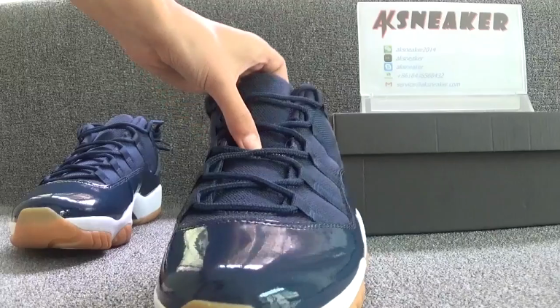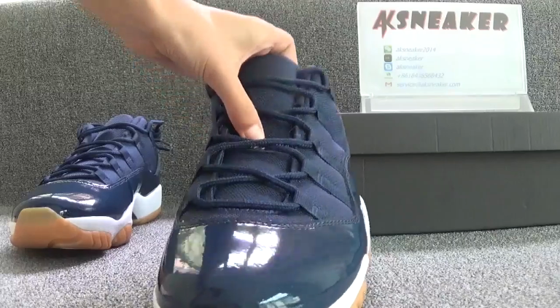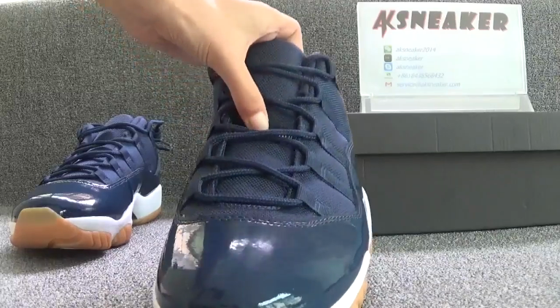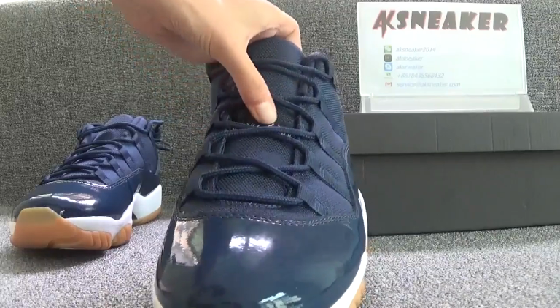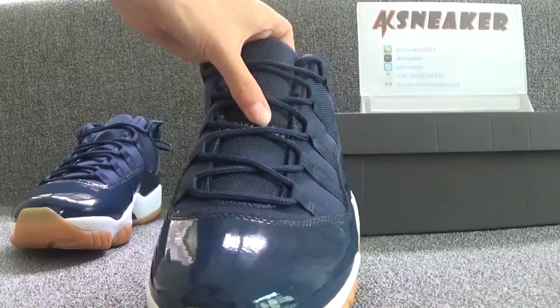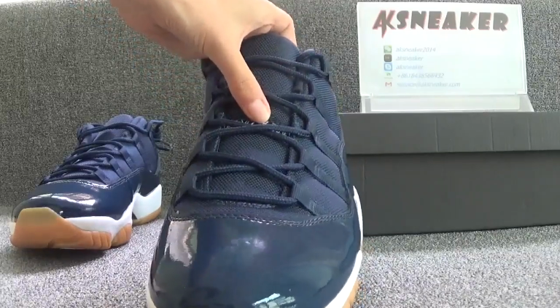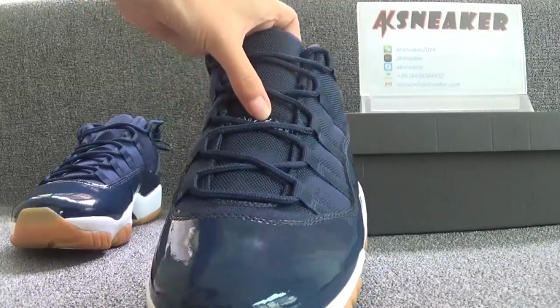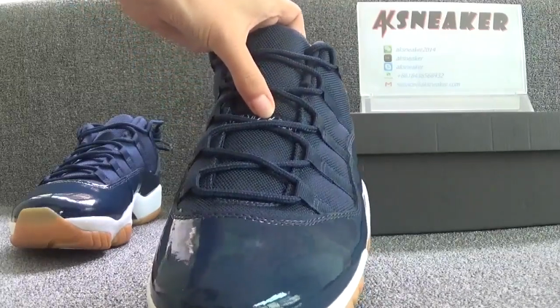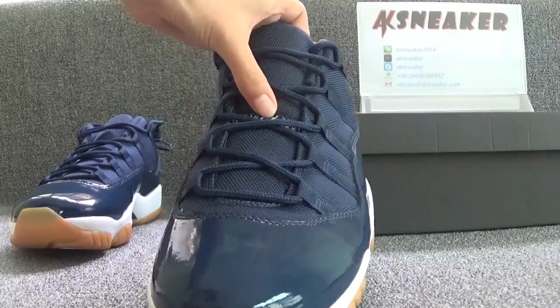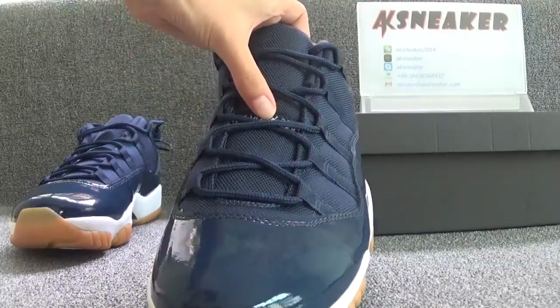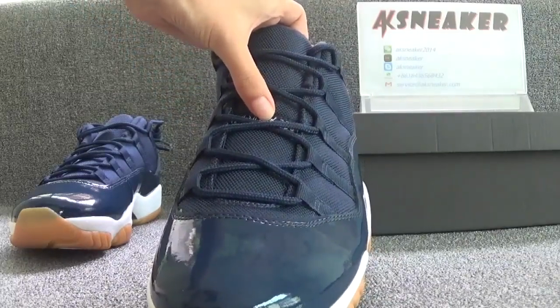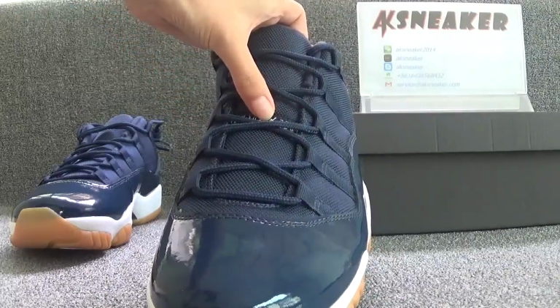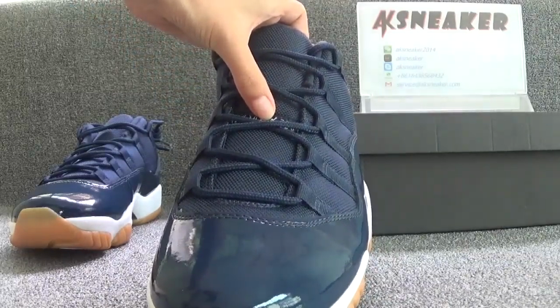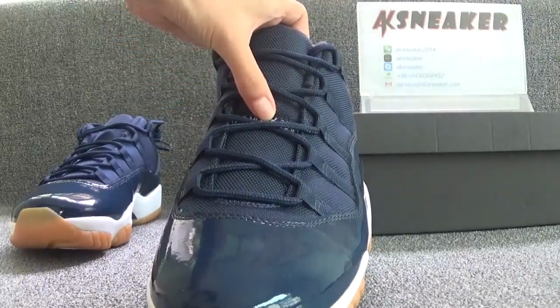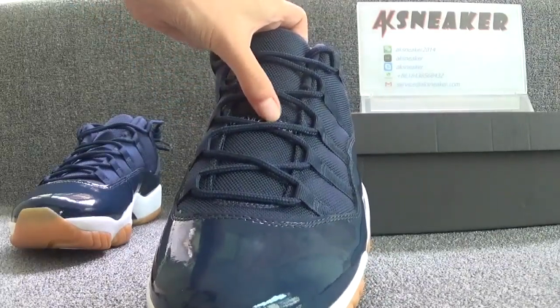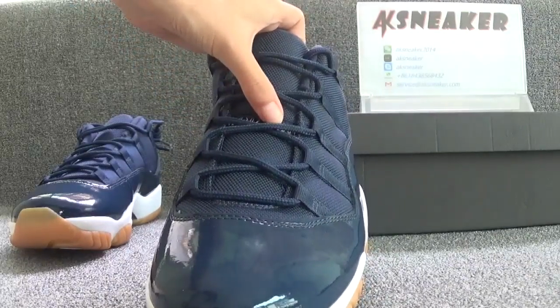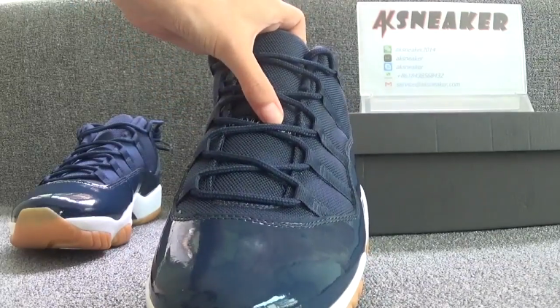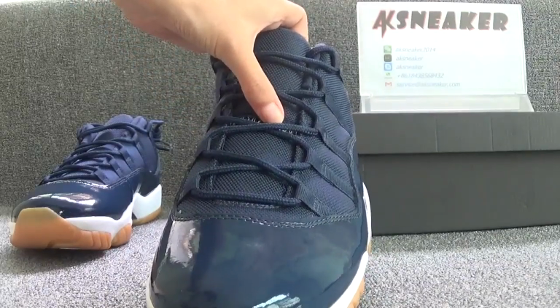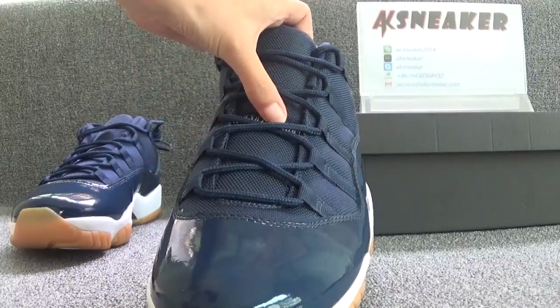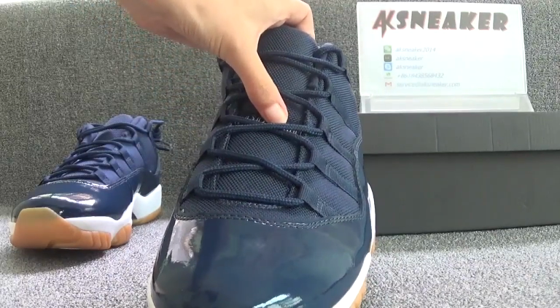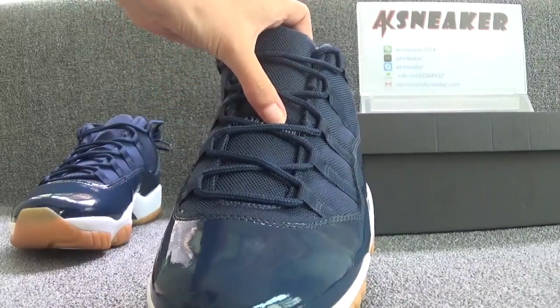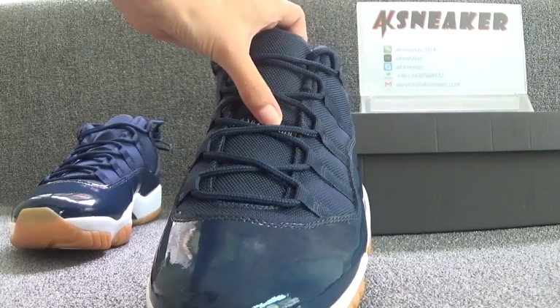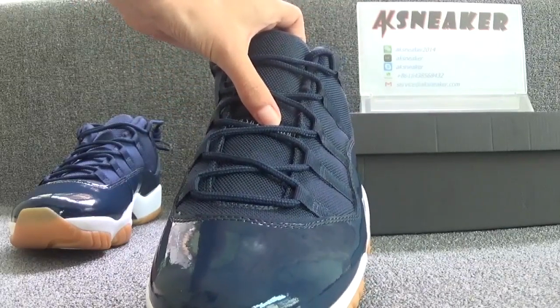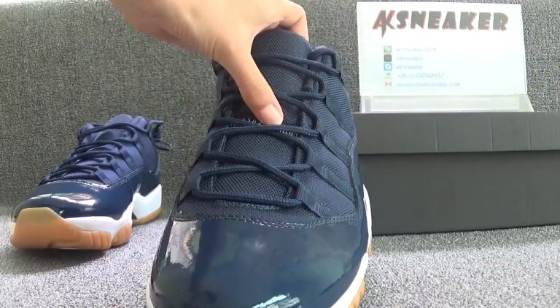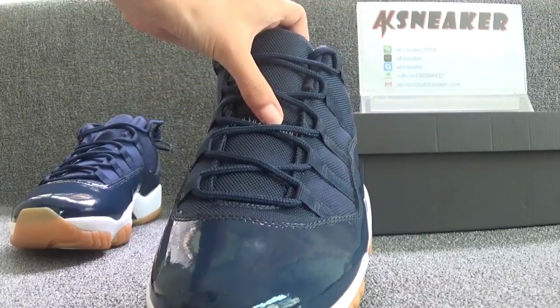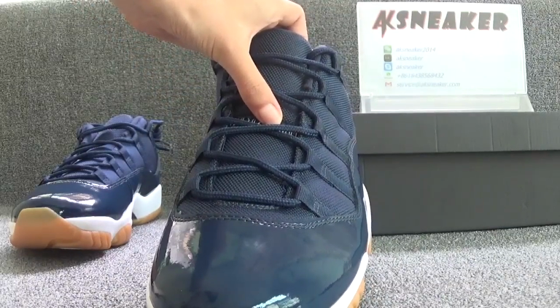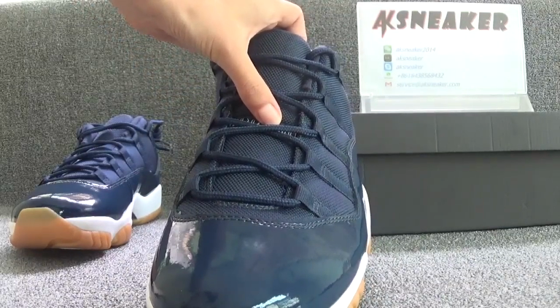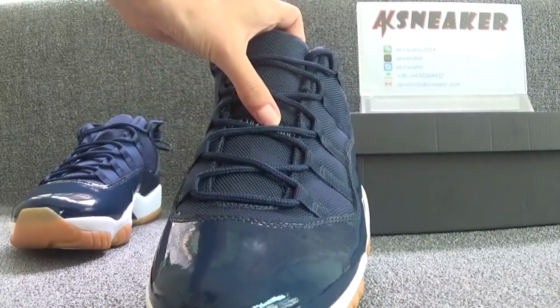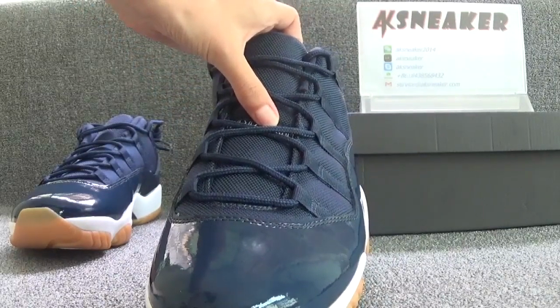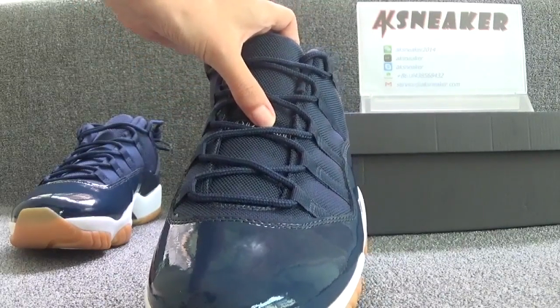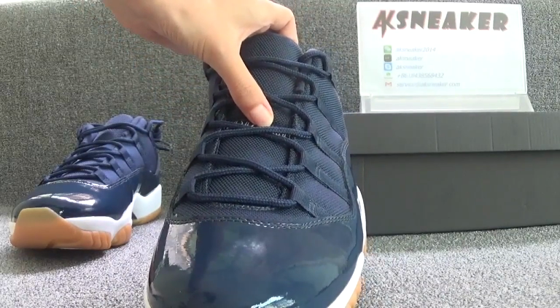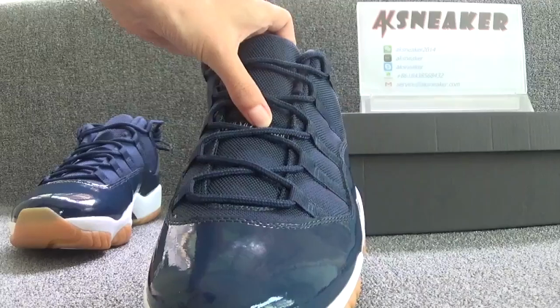And you can see the white Jumpman. And let's turn to look at the tag.